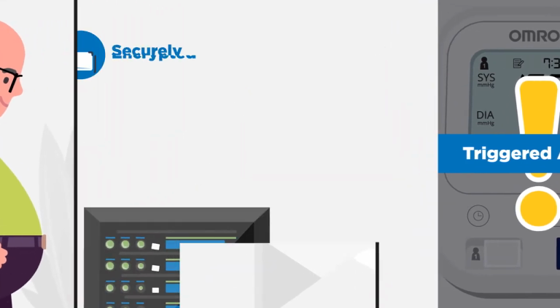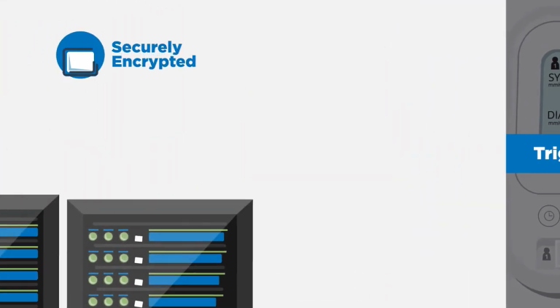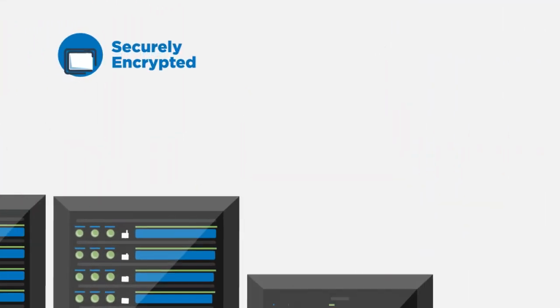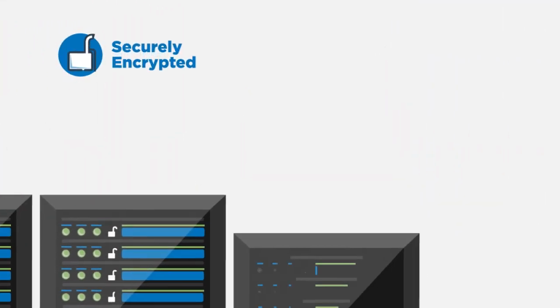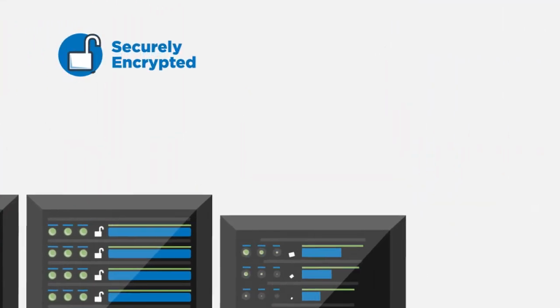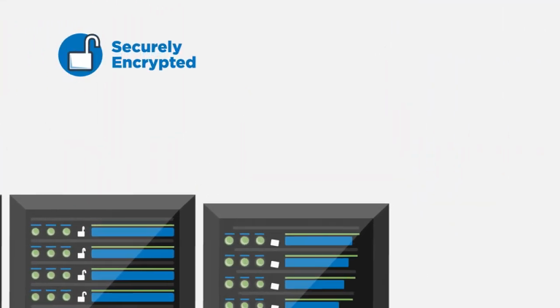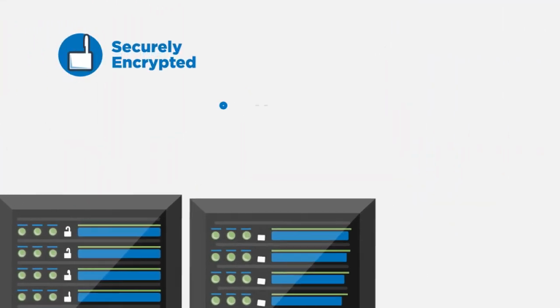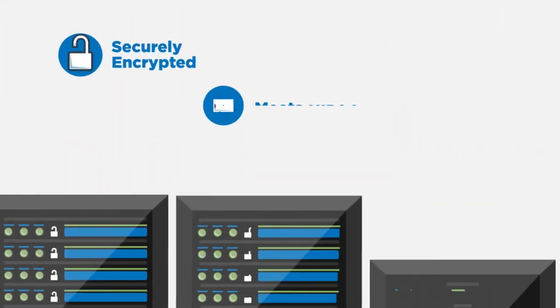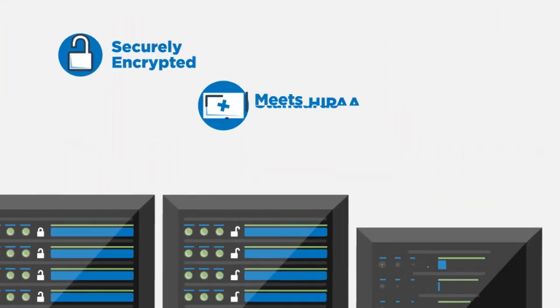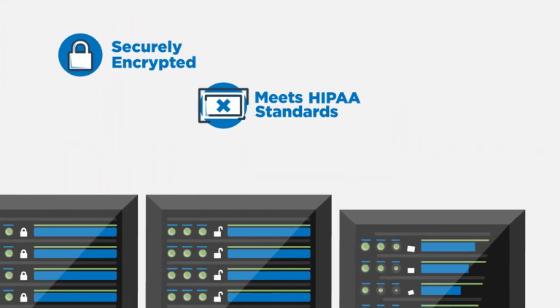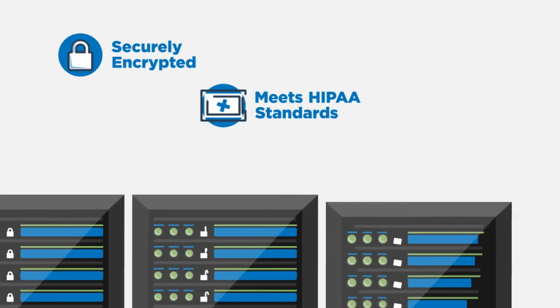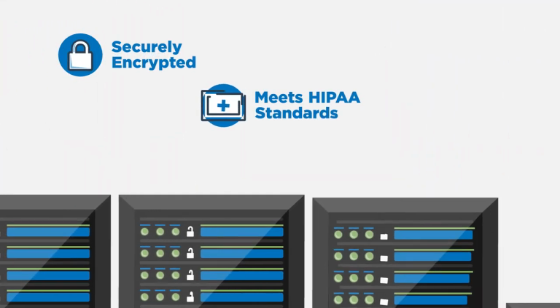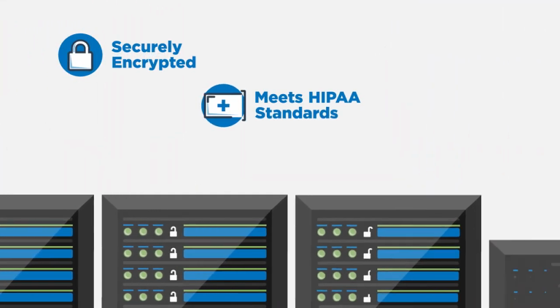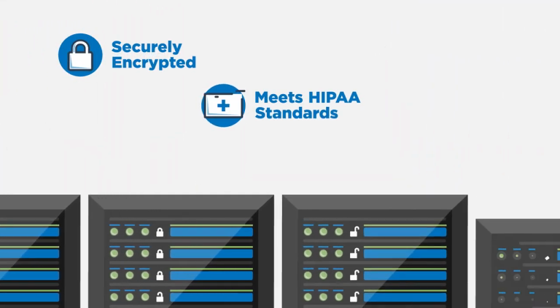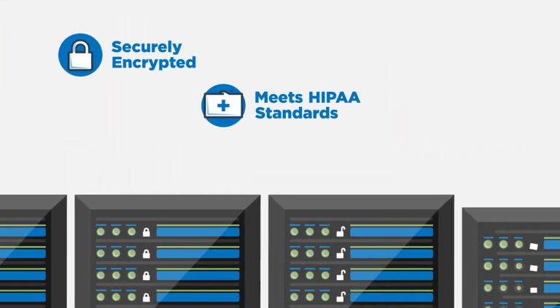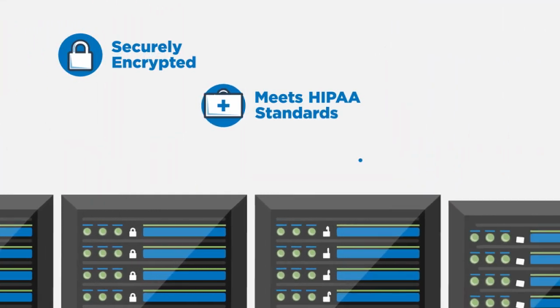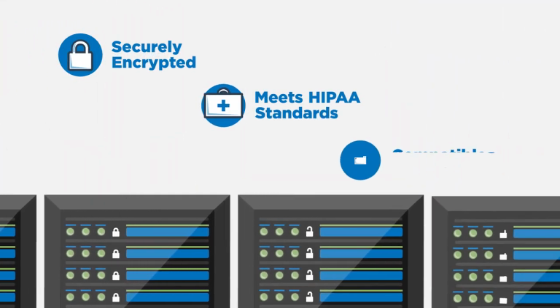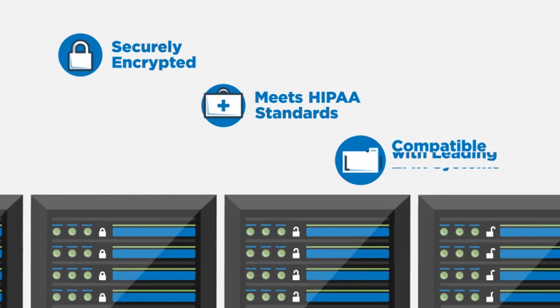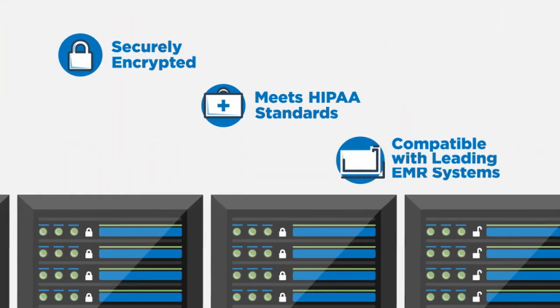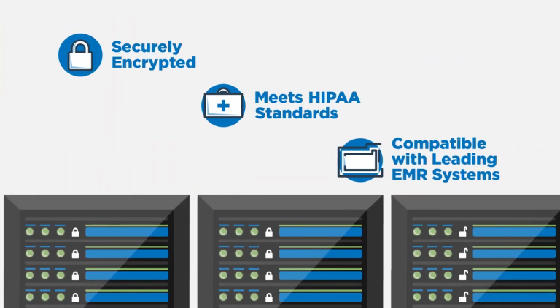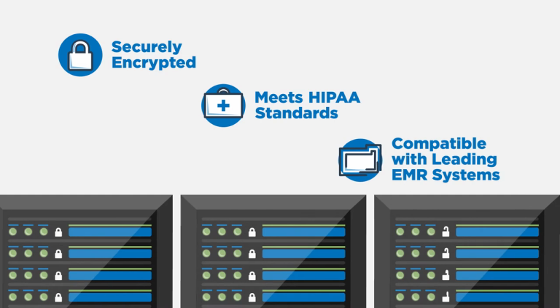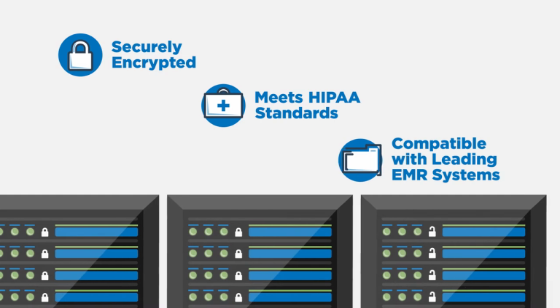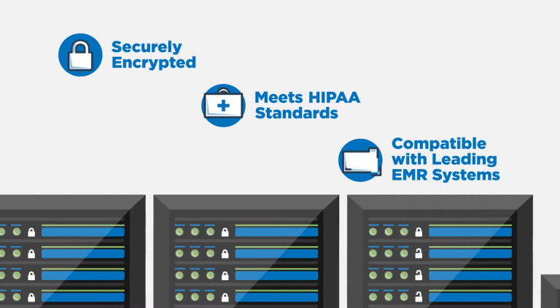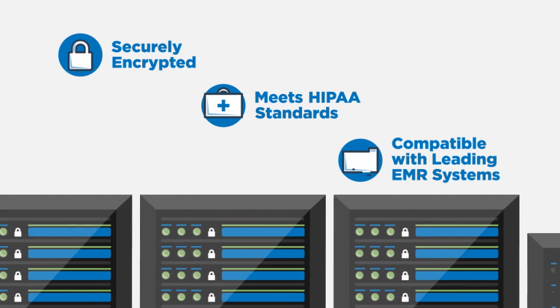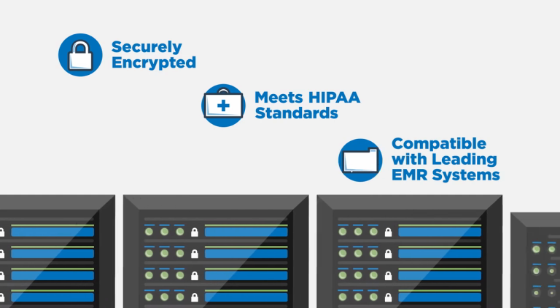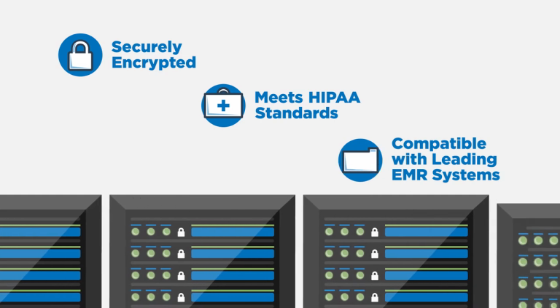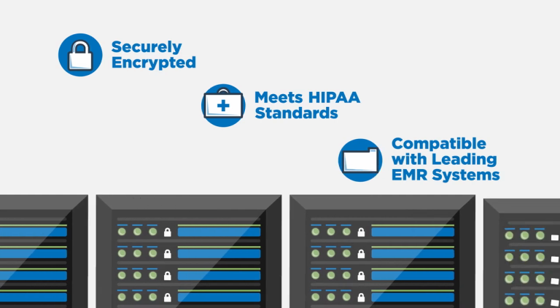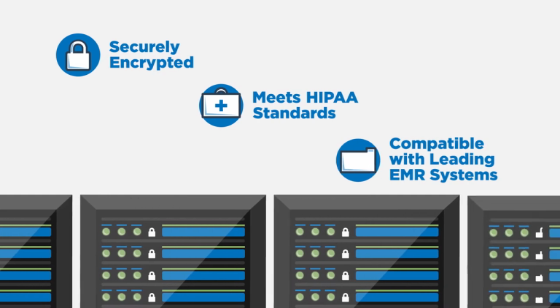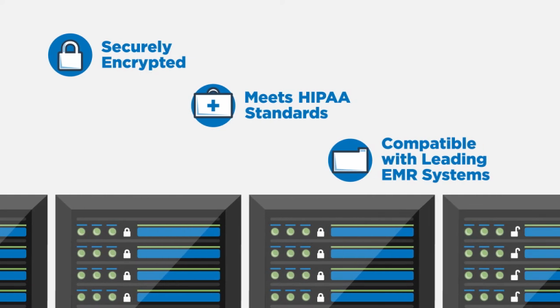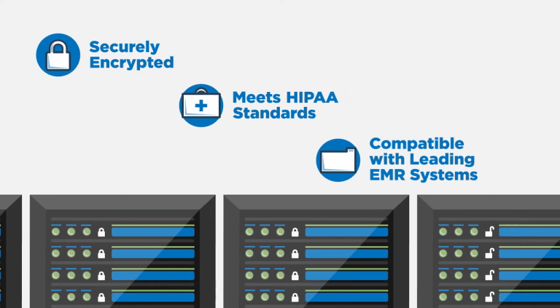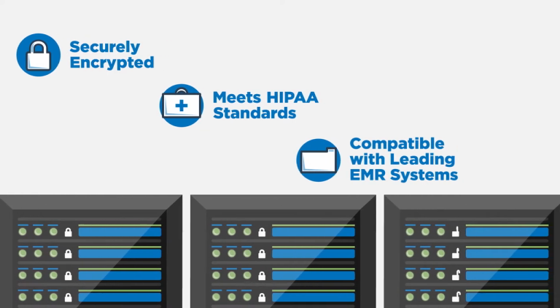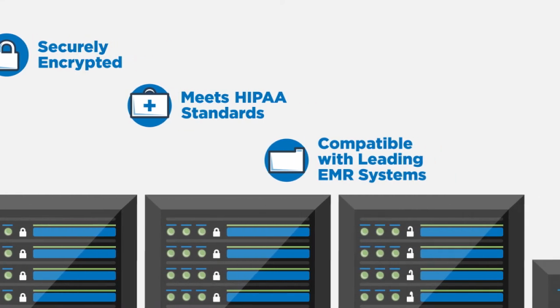VitalSight is securely encrypted, meets HIPAA standards, and is compatible with EPIC and other leading systems.